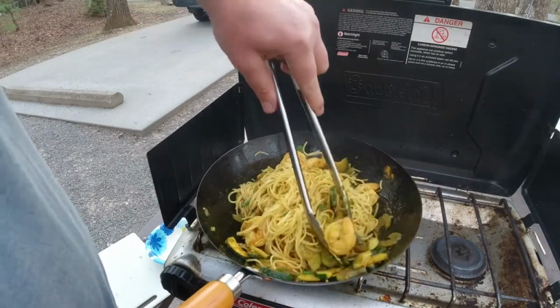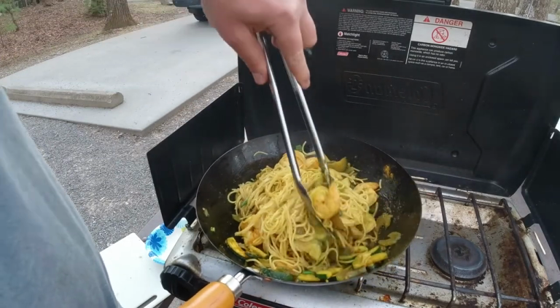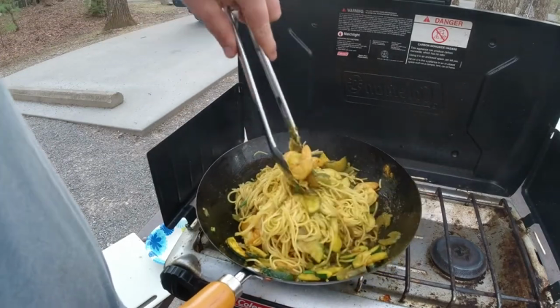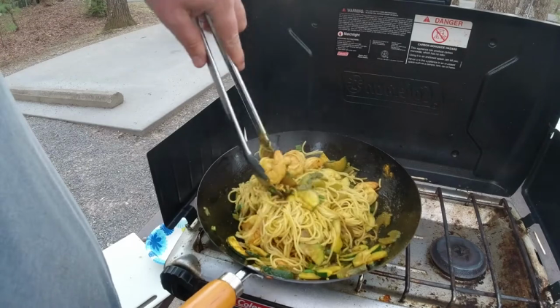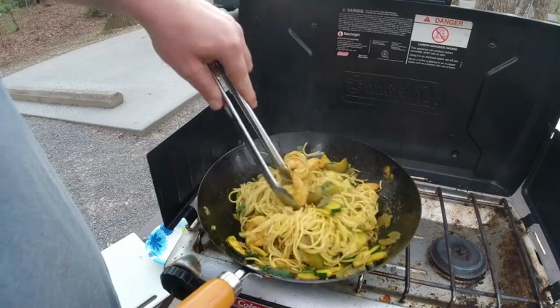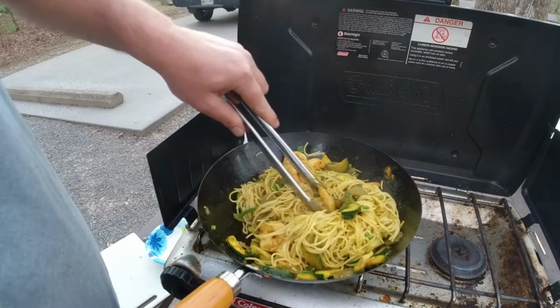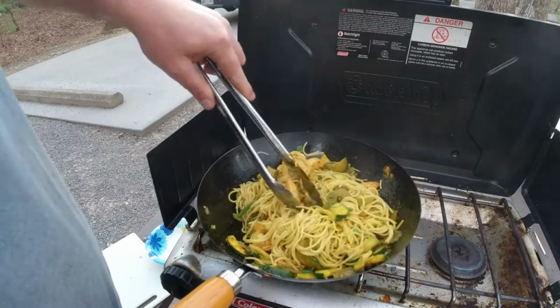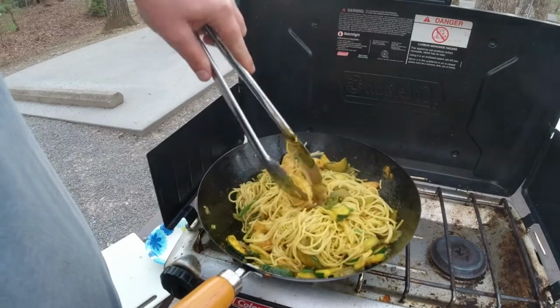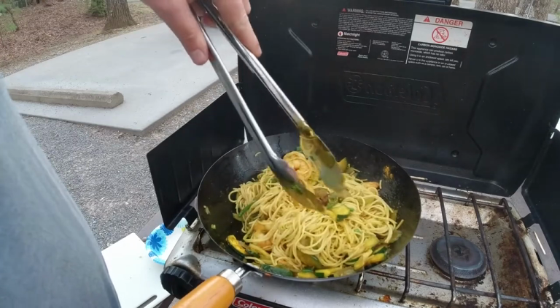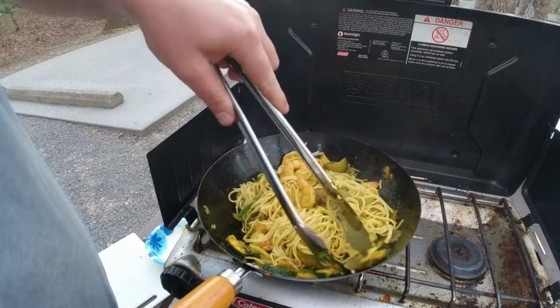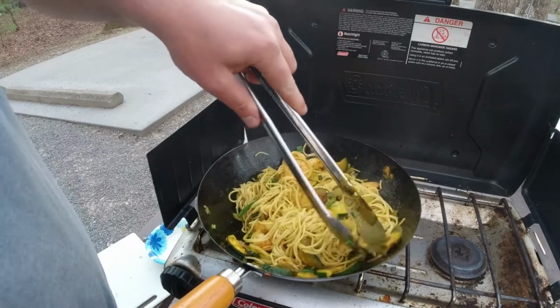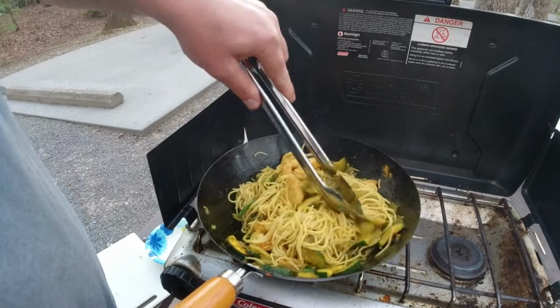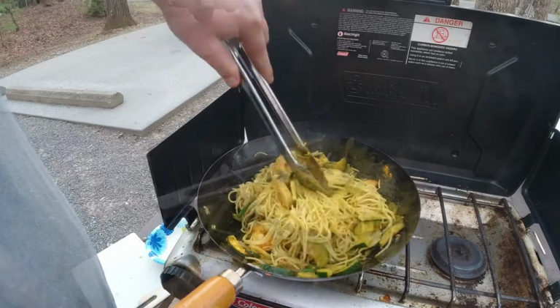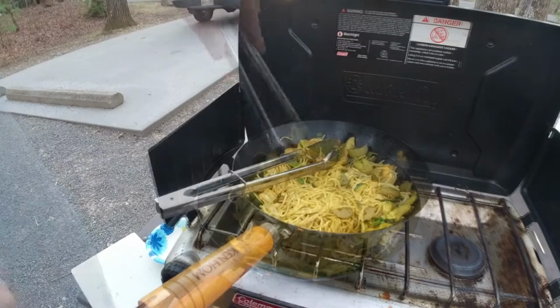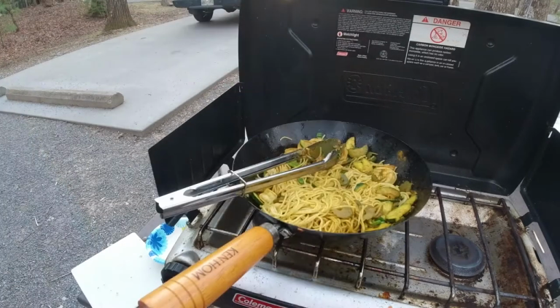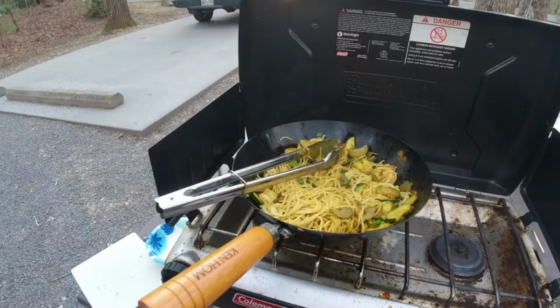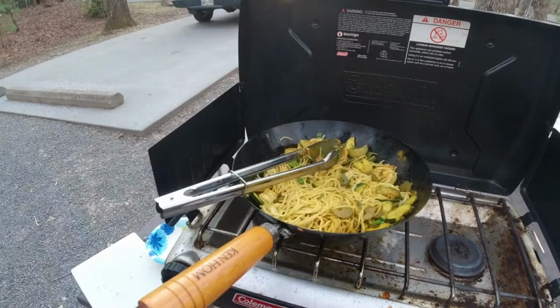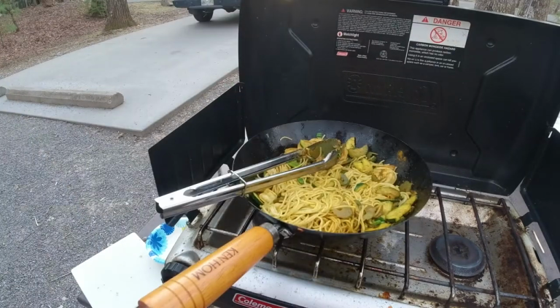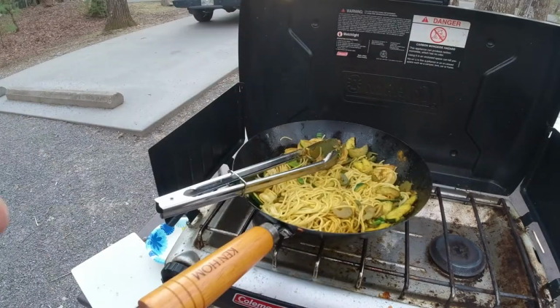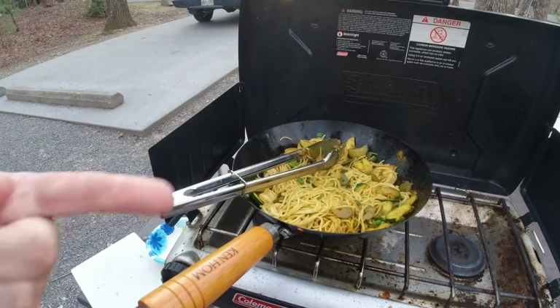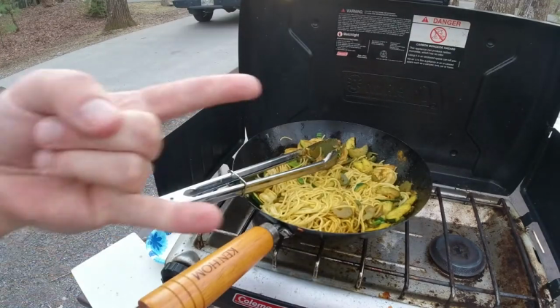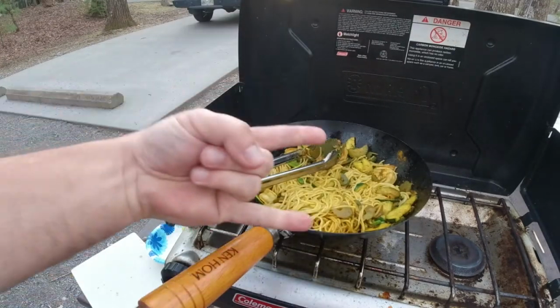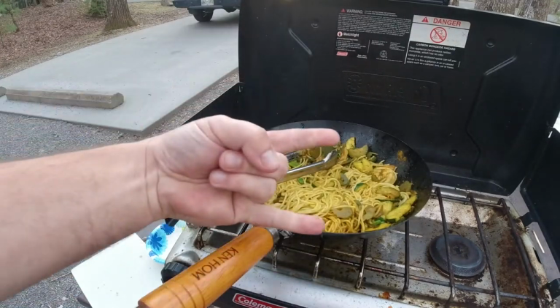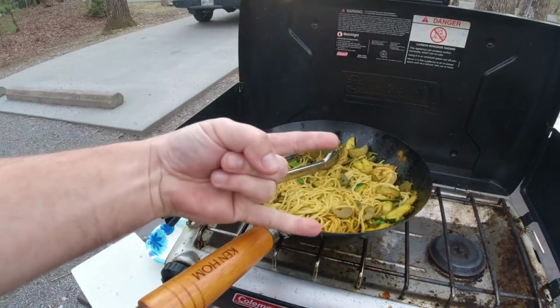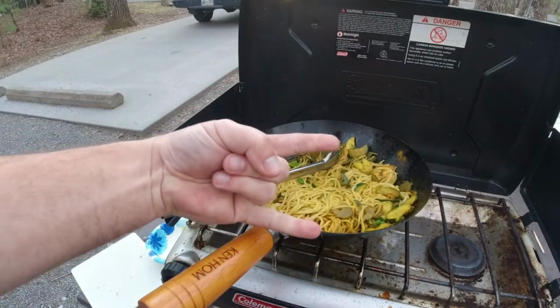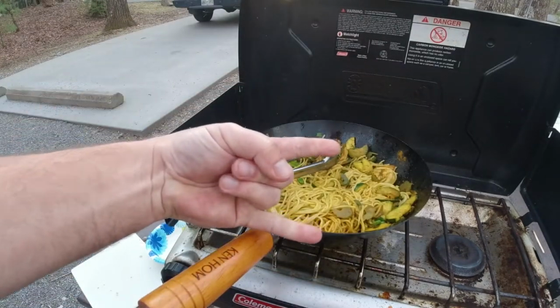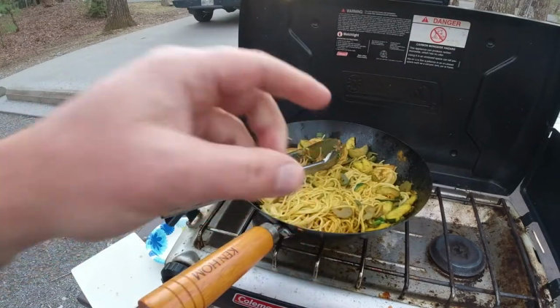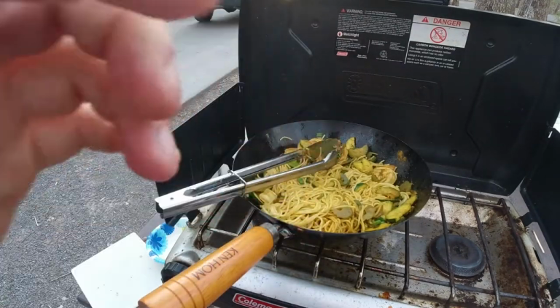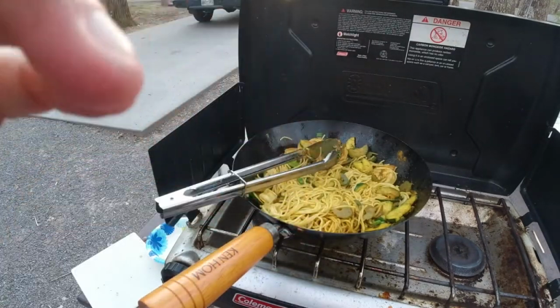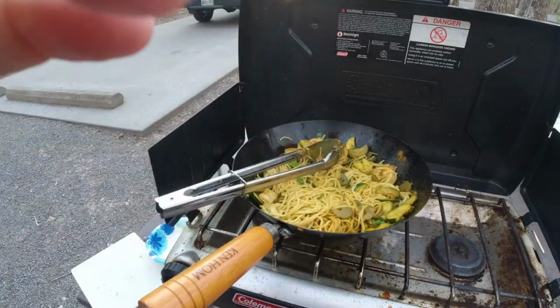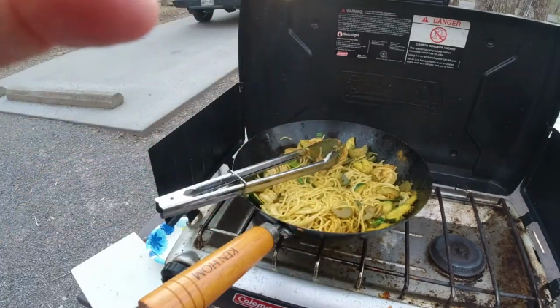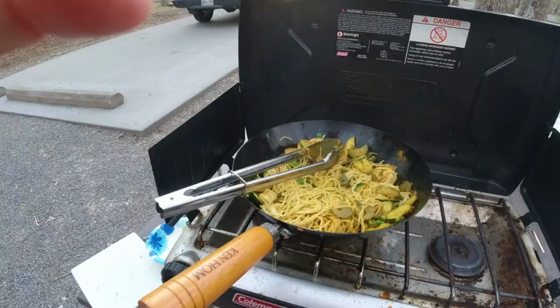Look at that — that's a beautiful dish. For camping, it was awesome. I had like three servings of it. Thanks for watching and subscribe.